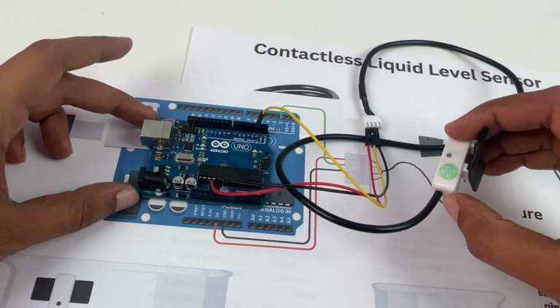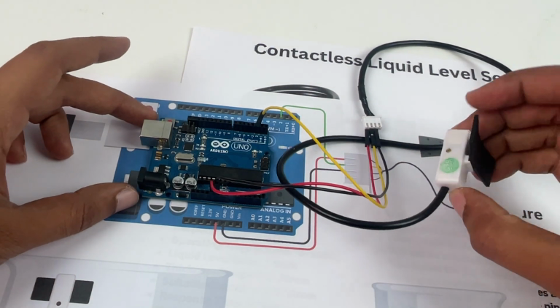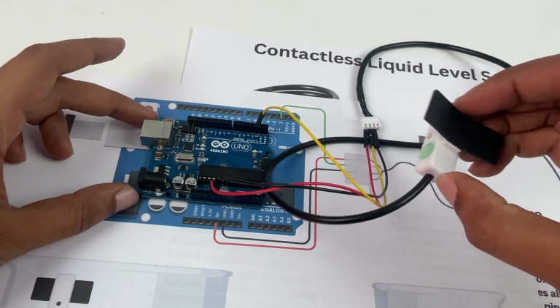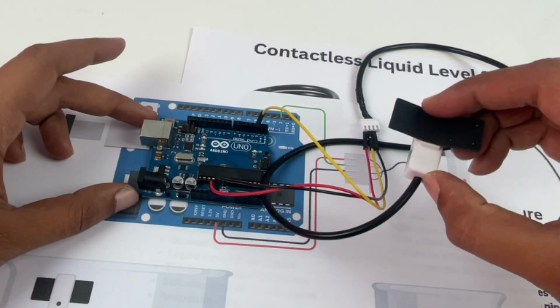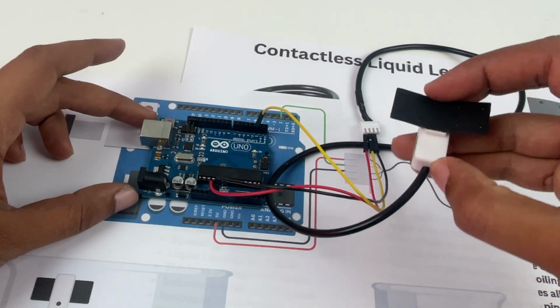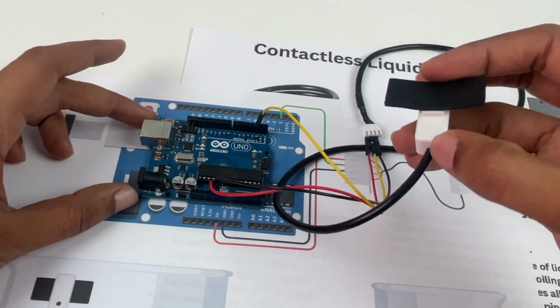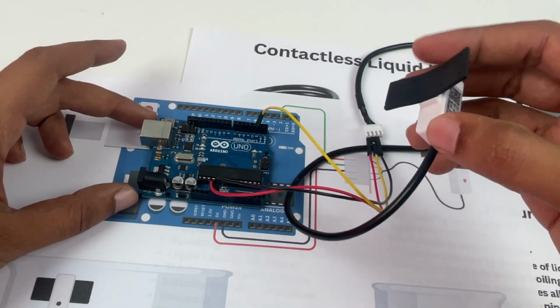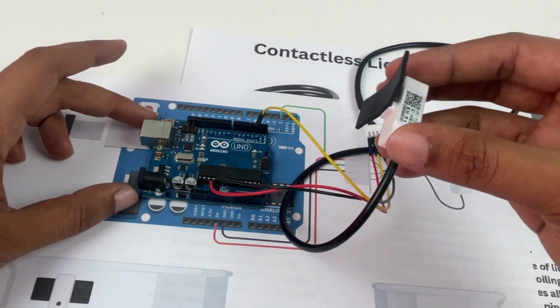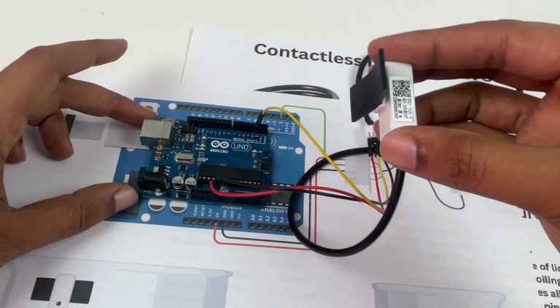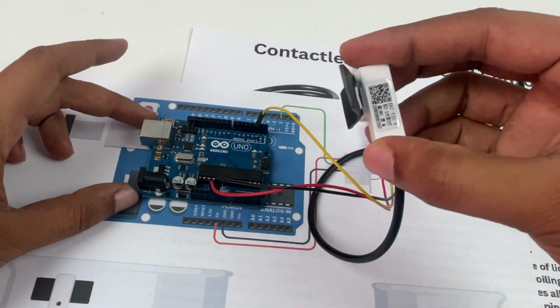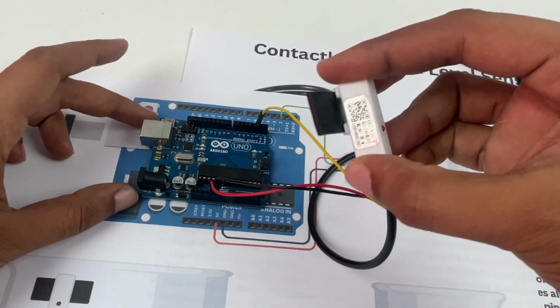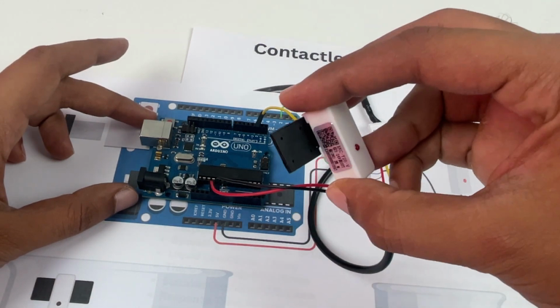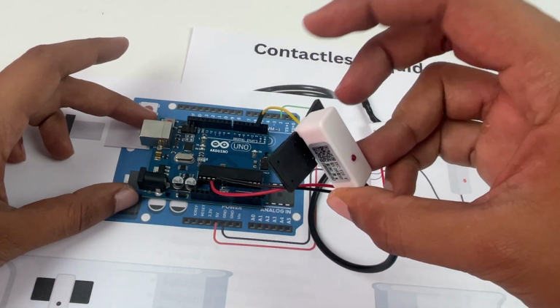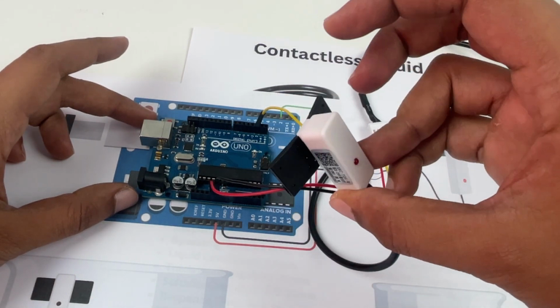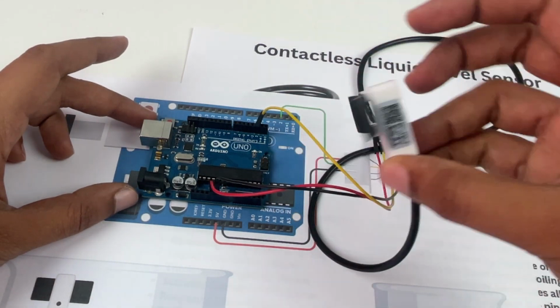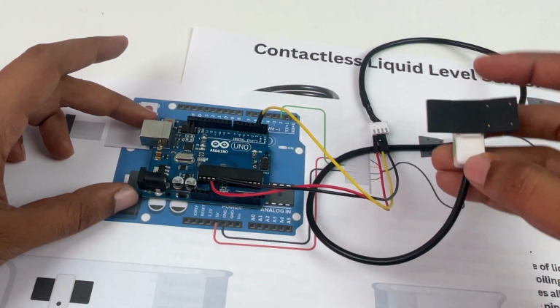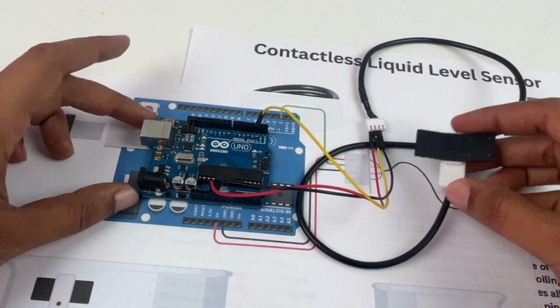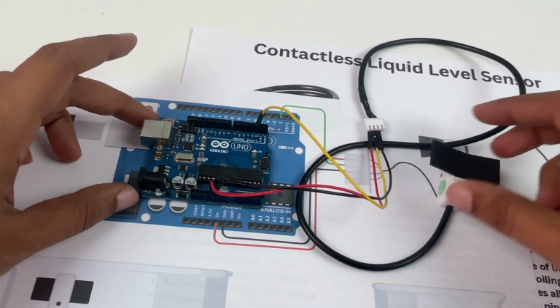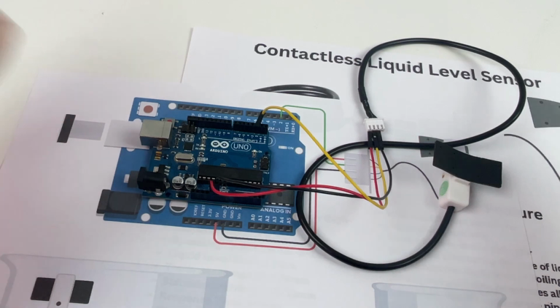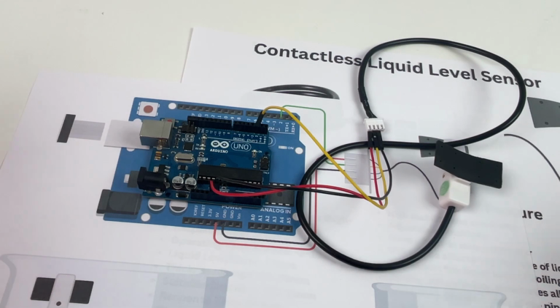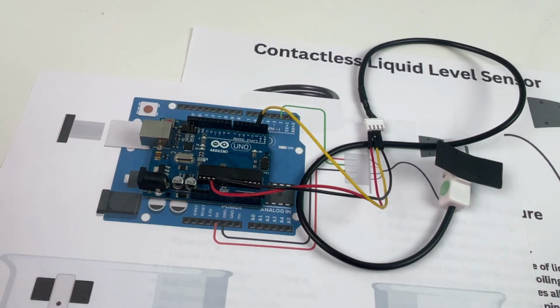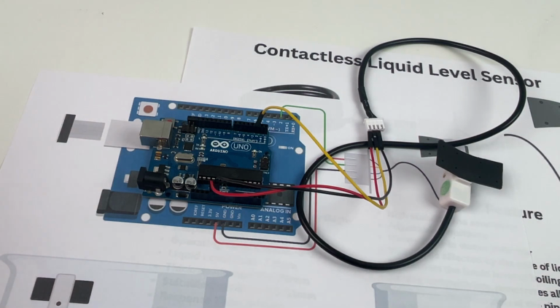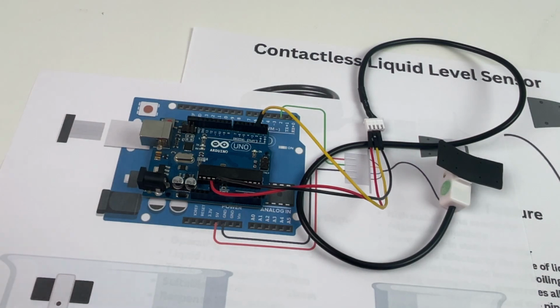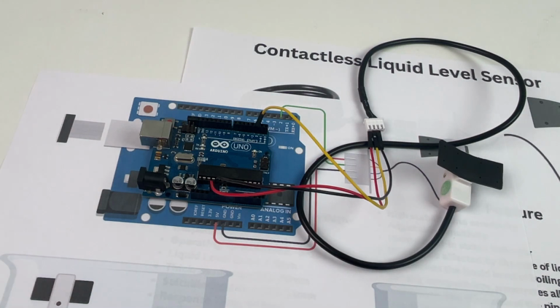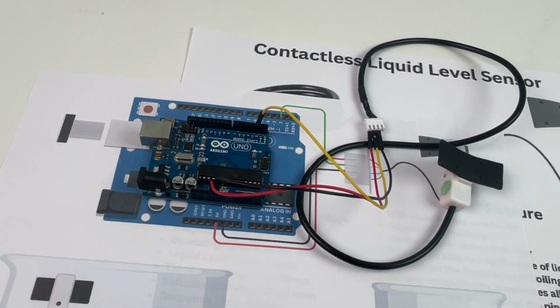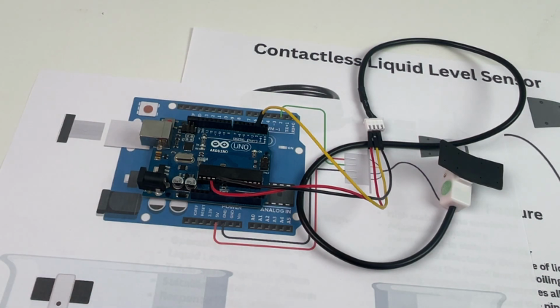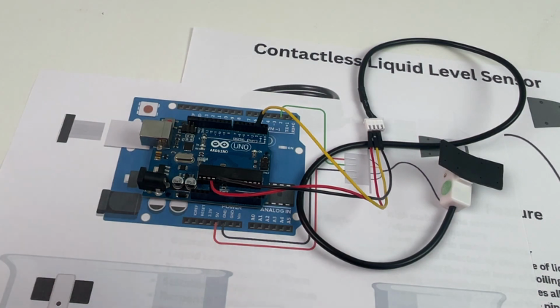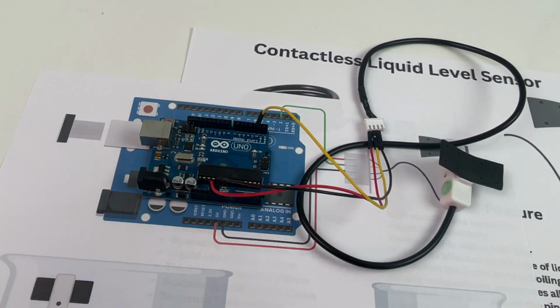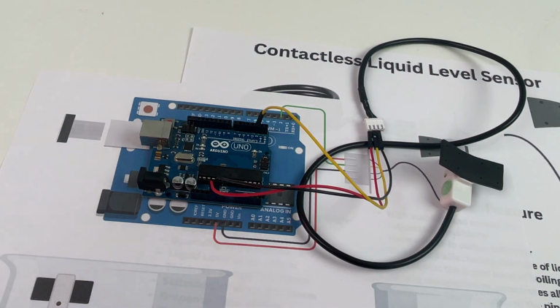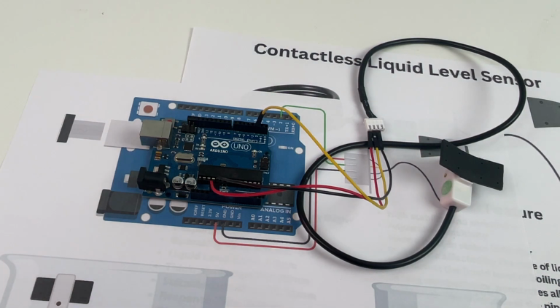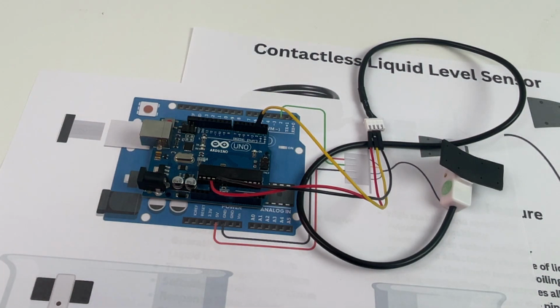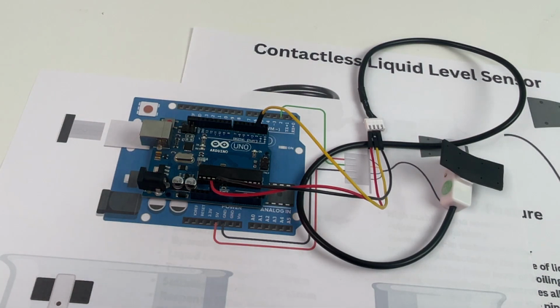This is a really simple sensor to use, and it's fascinating especially because it is contactless. Hope you enjoyed watching this video — thanks for watching, bye bye!